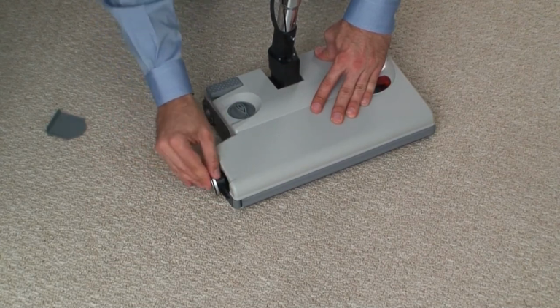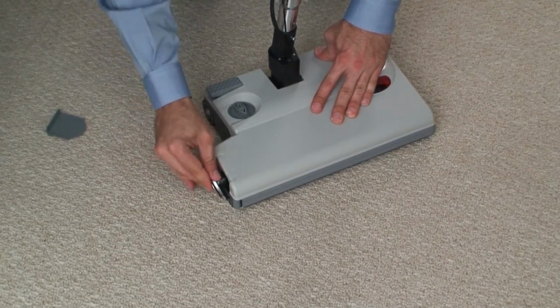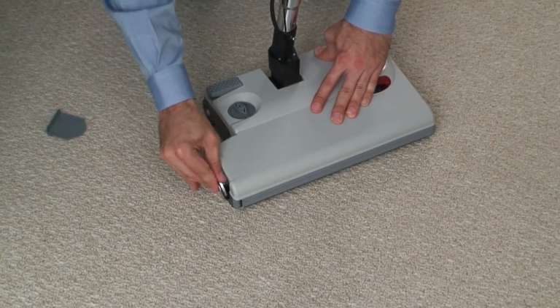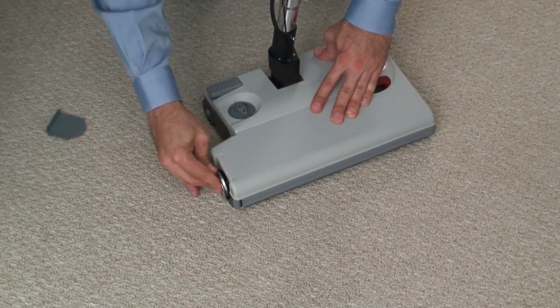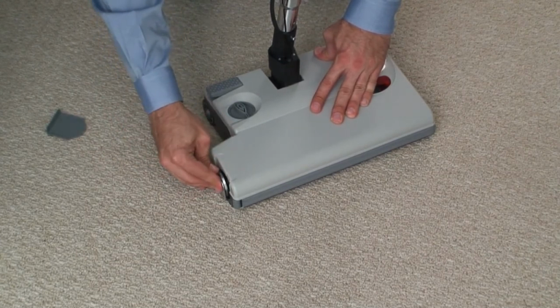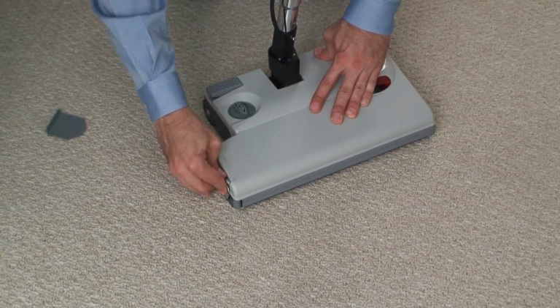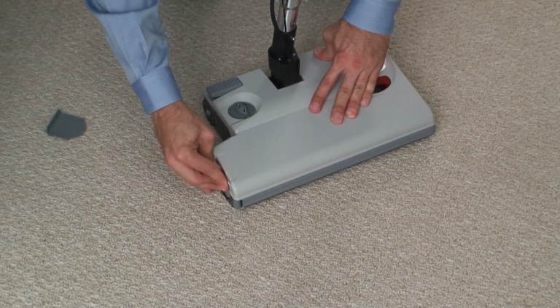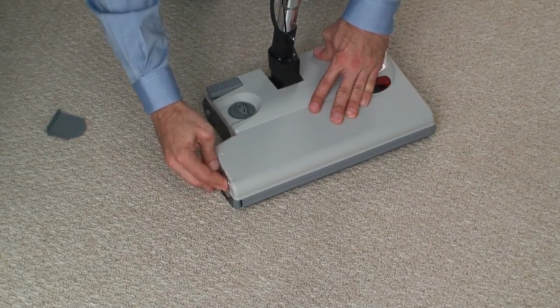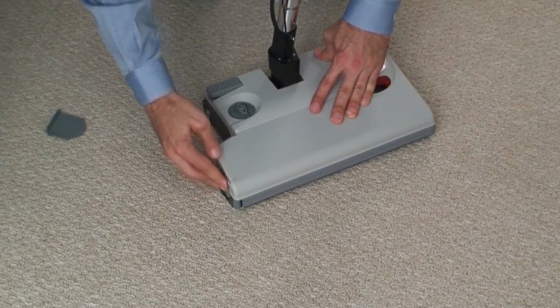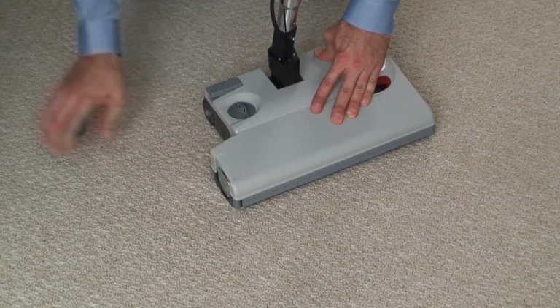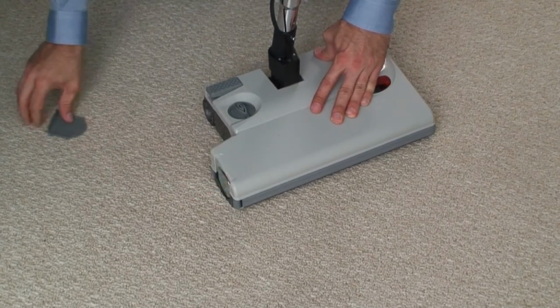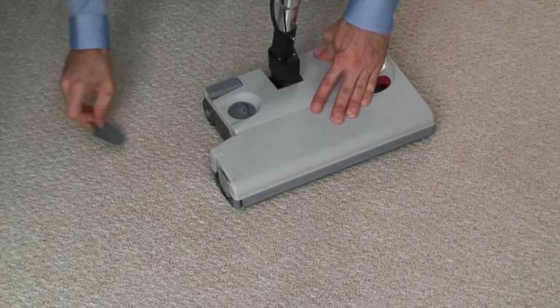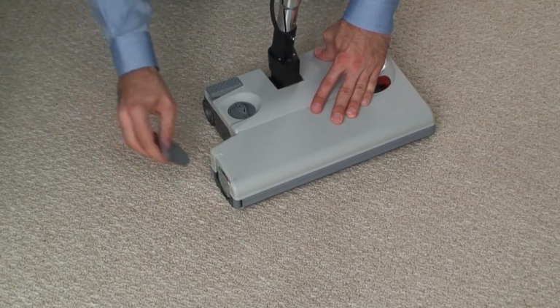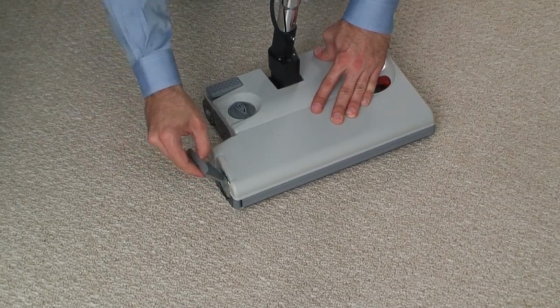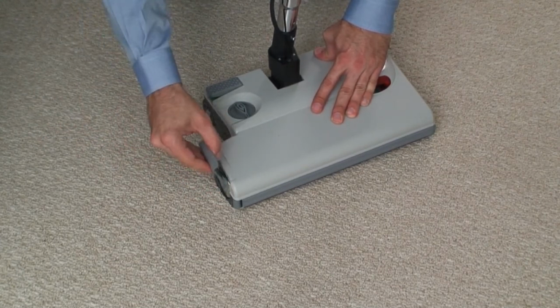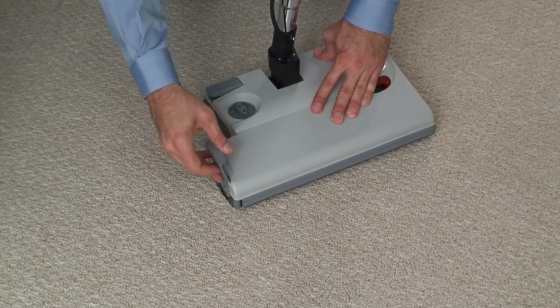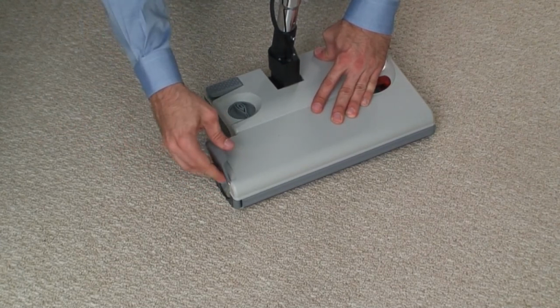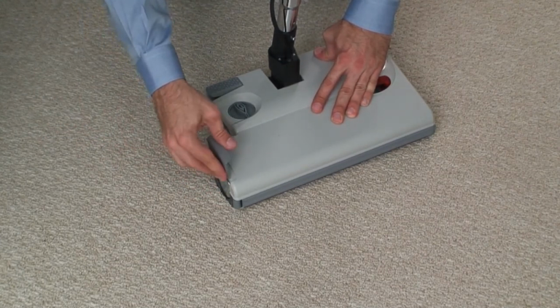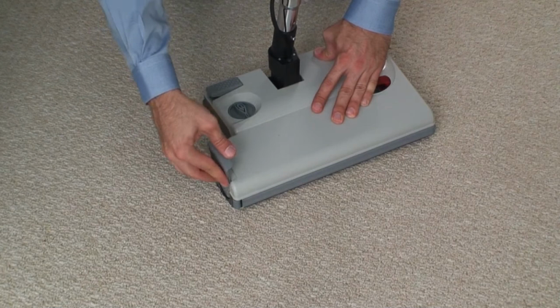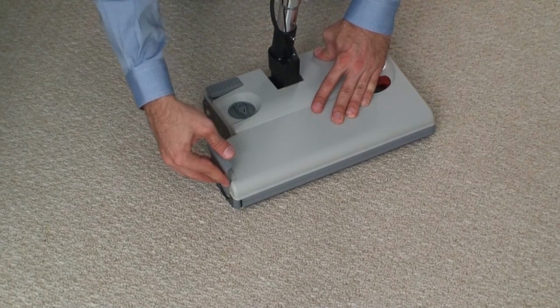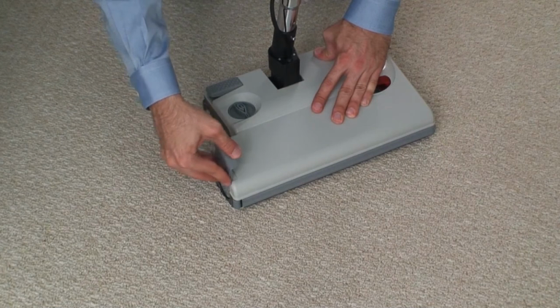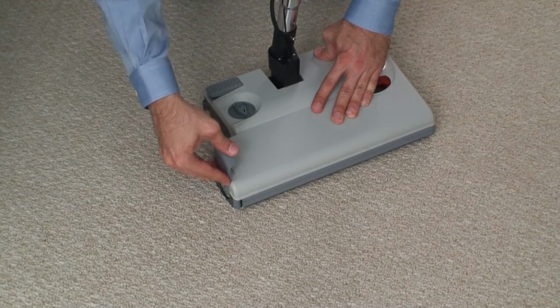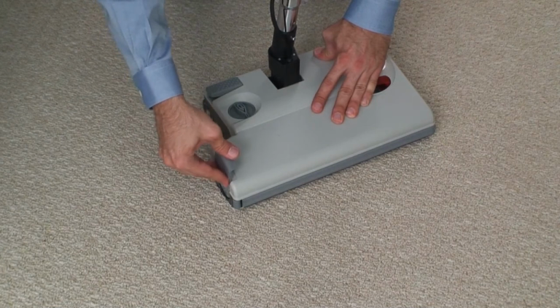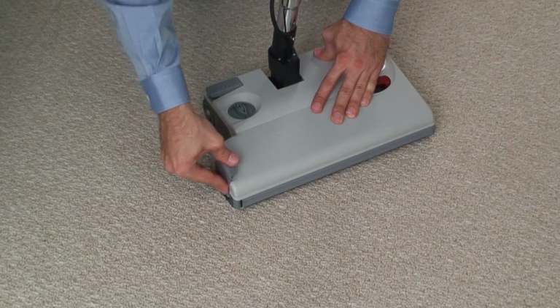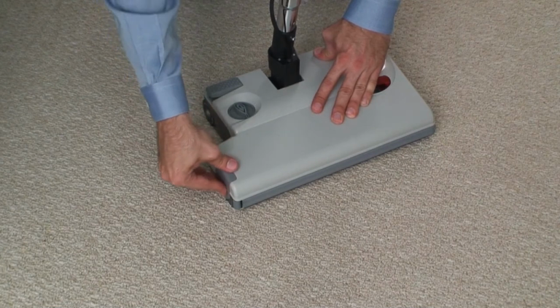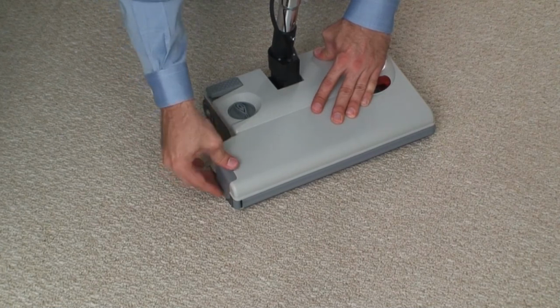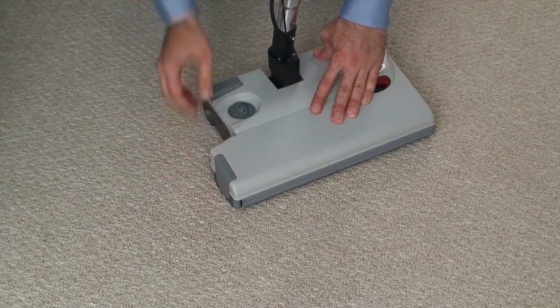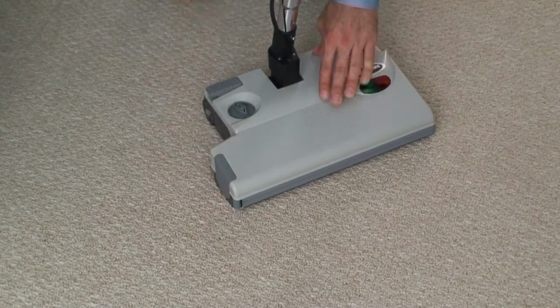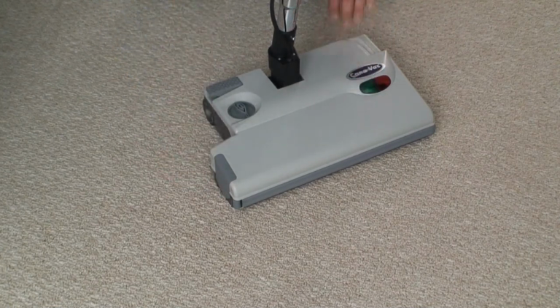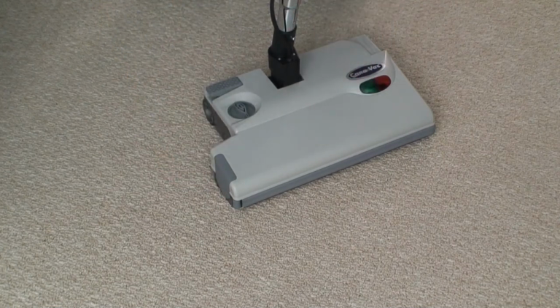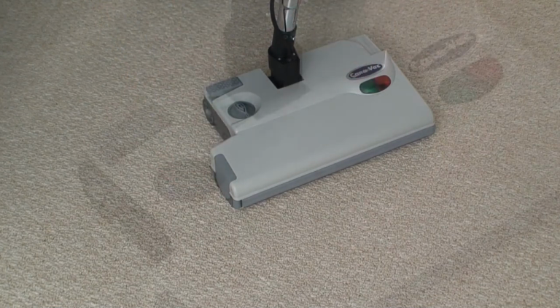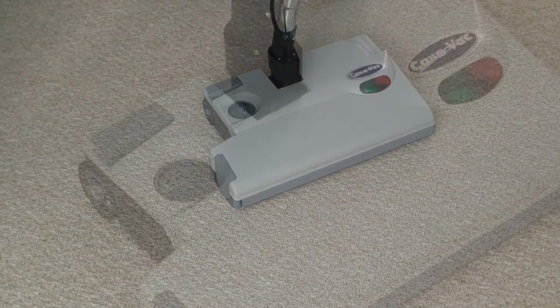To replace, simply insert the new roller into the hatch opening, then replace the bearing and hatch slider.